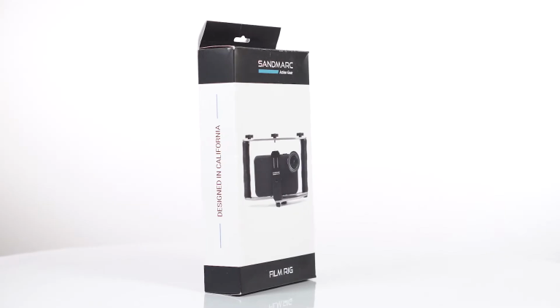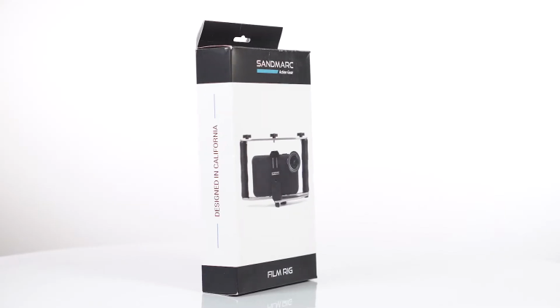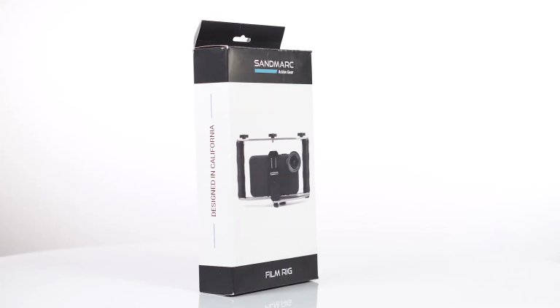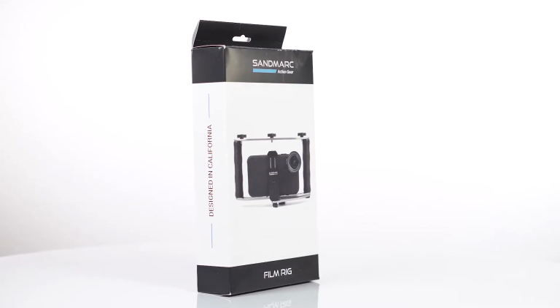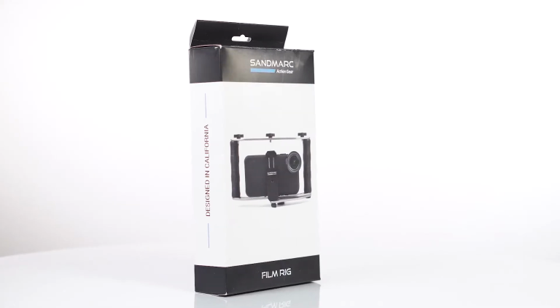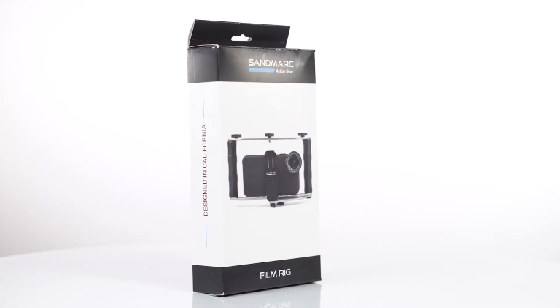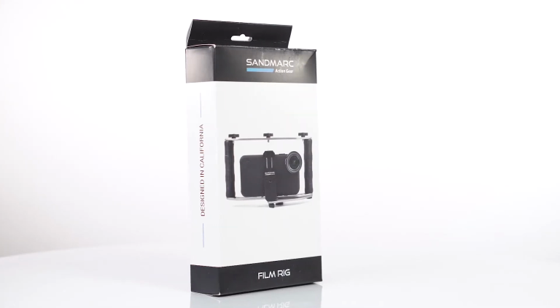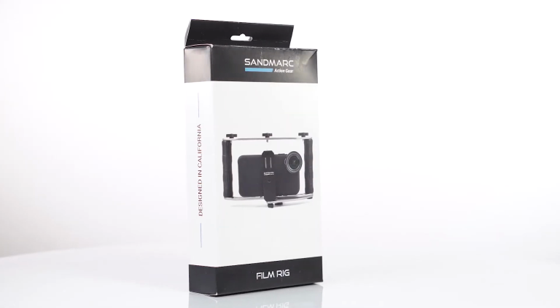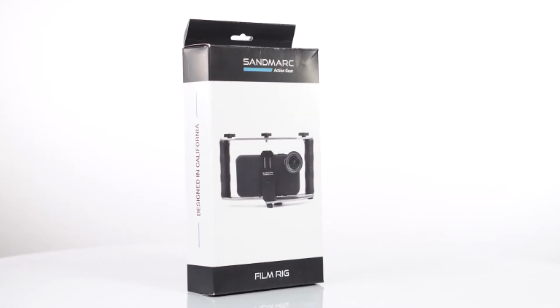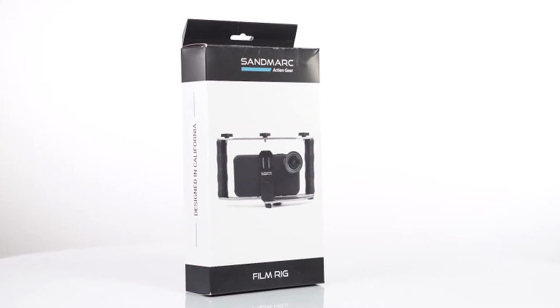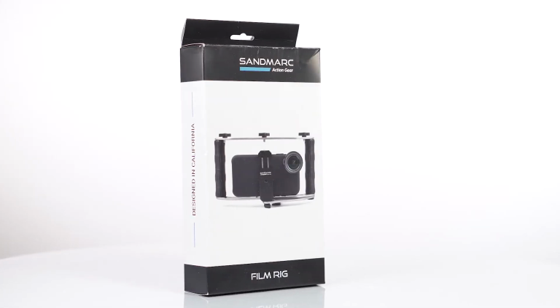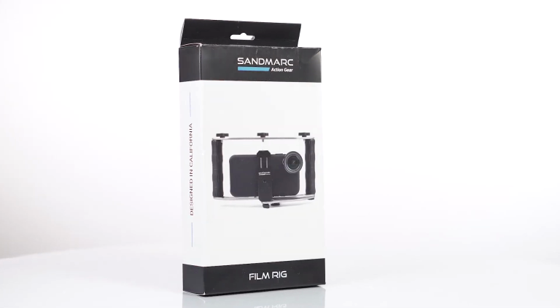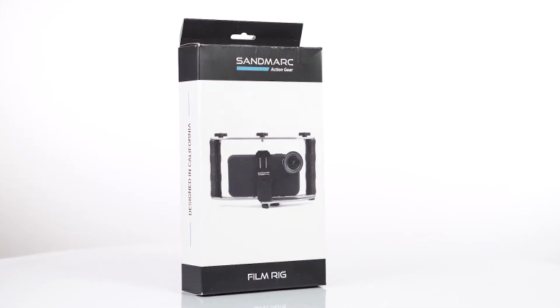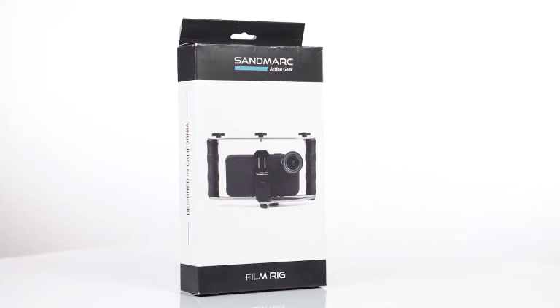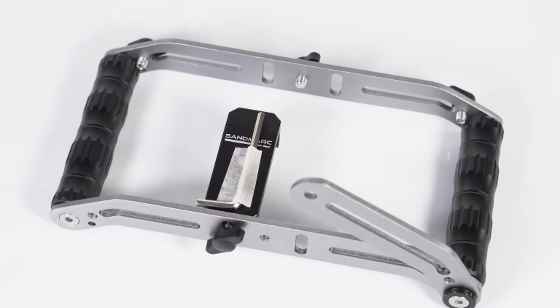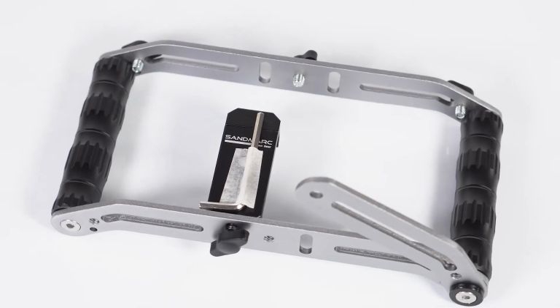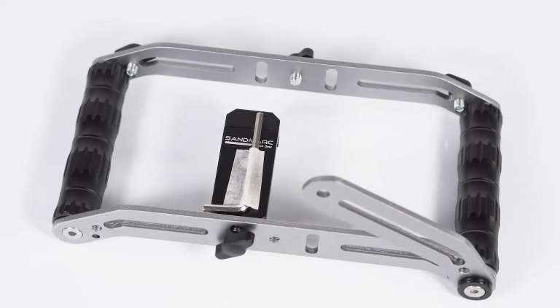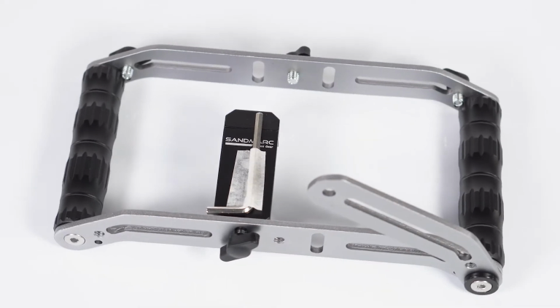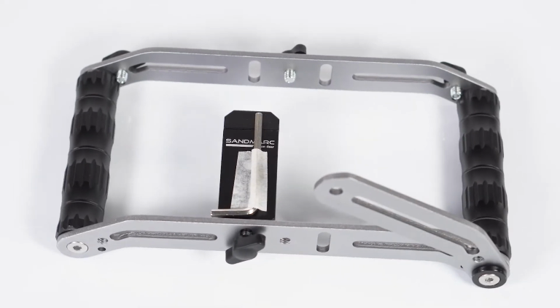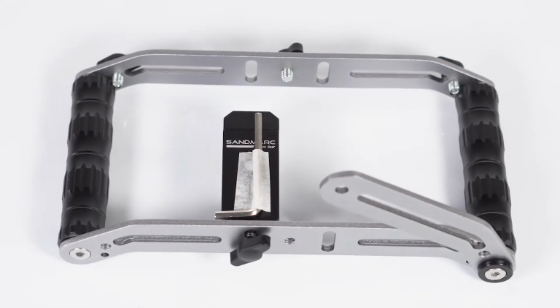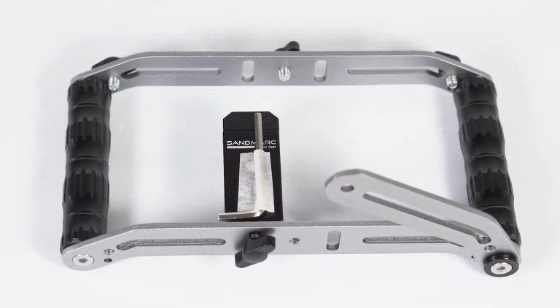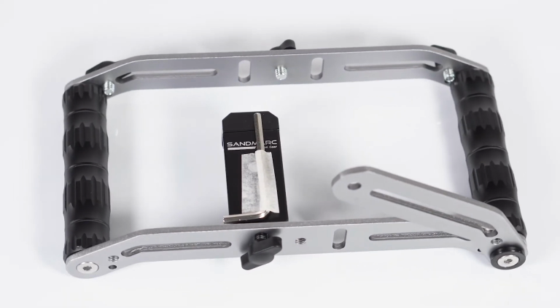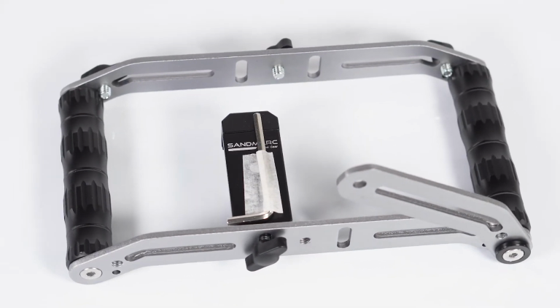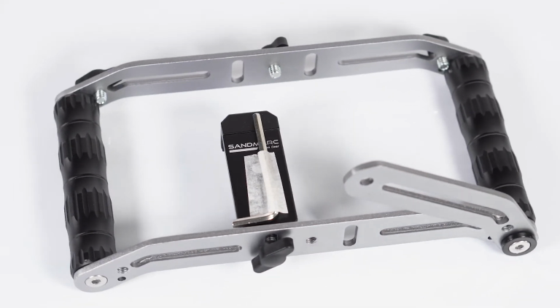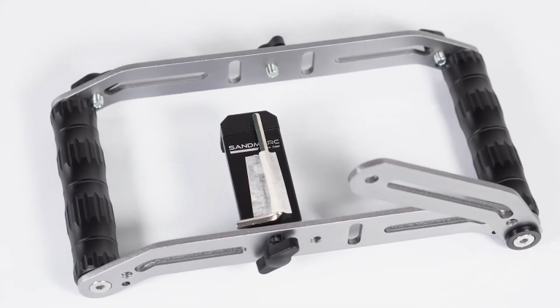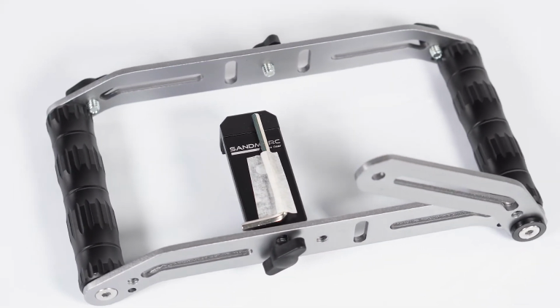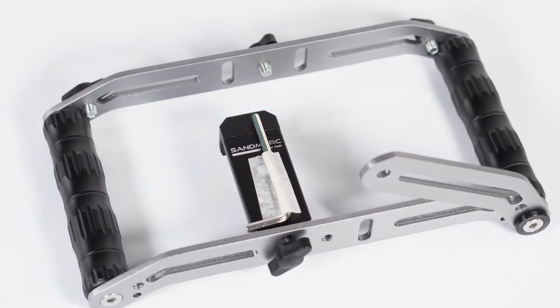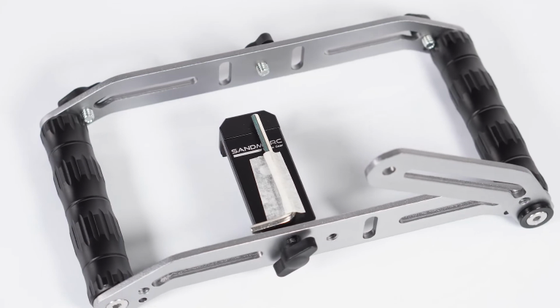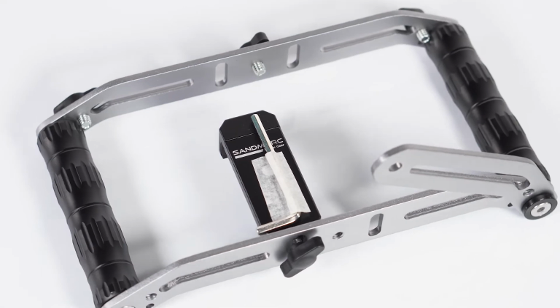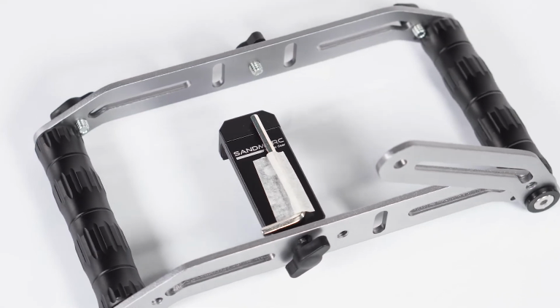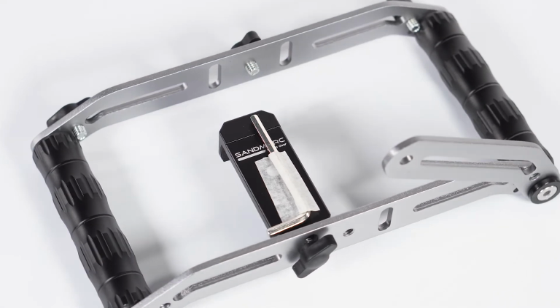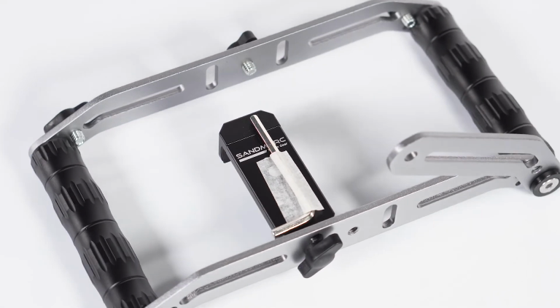Coming in the box, you get the film rig, smartphone holder, allen key, and four twist locks.